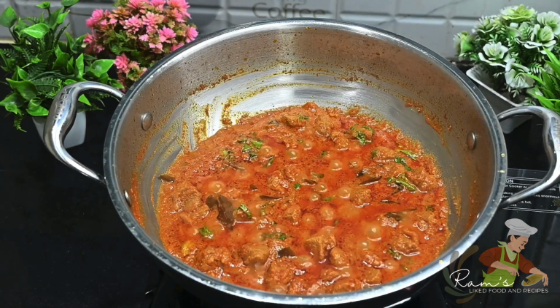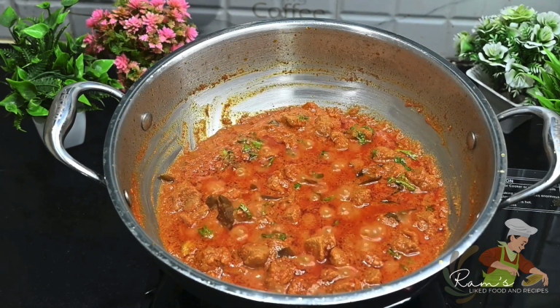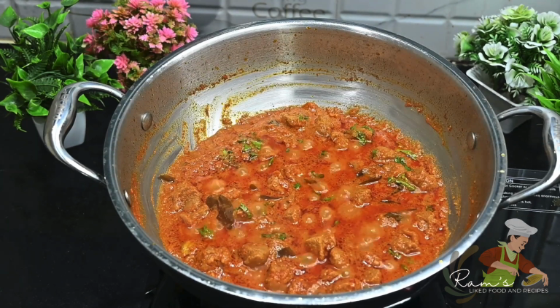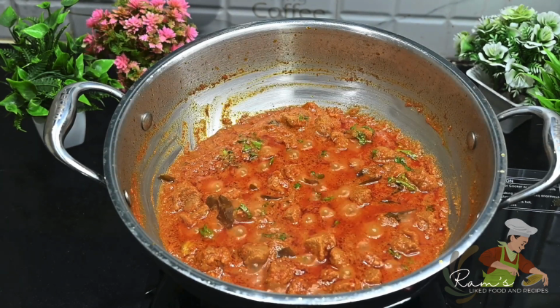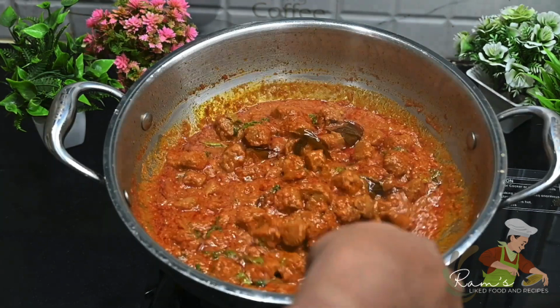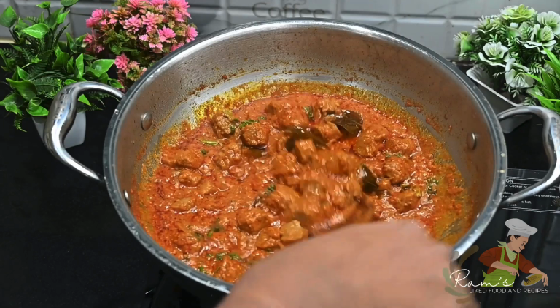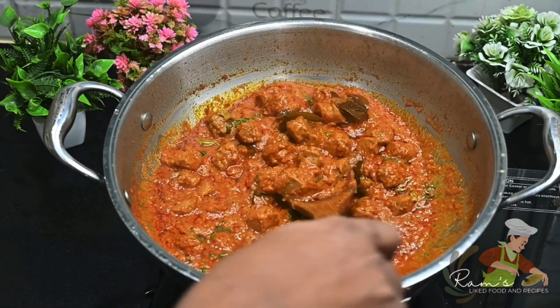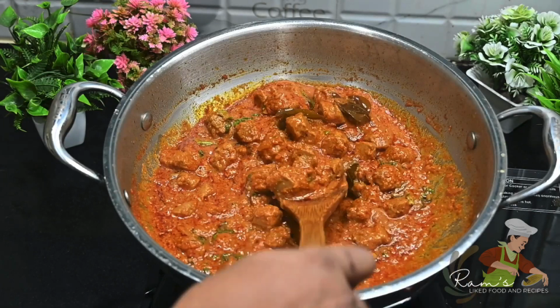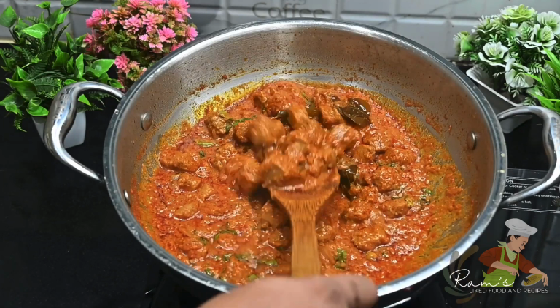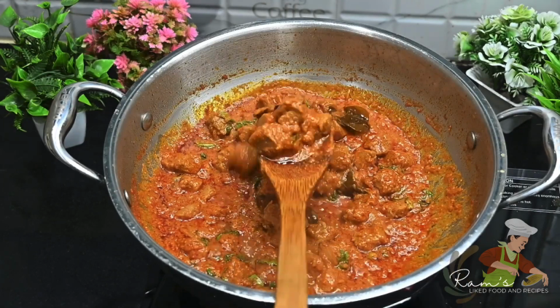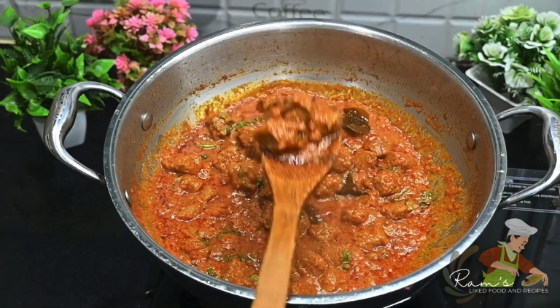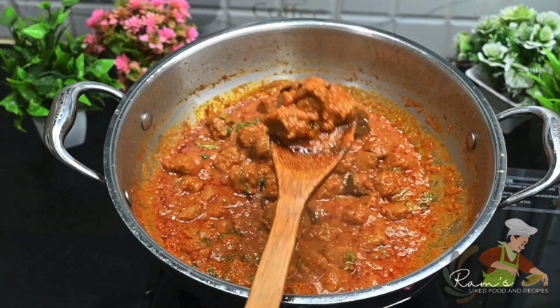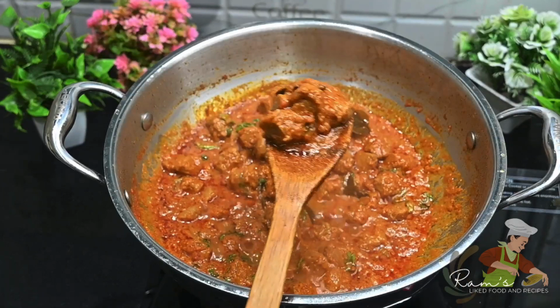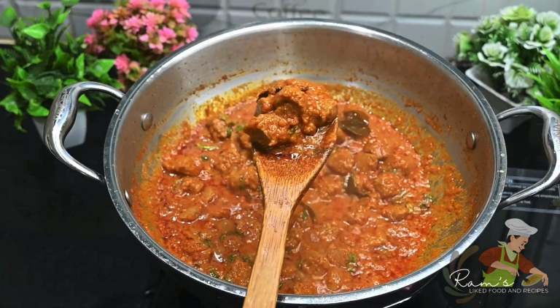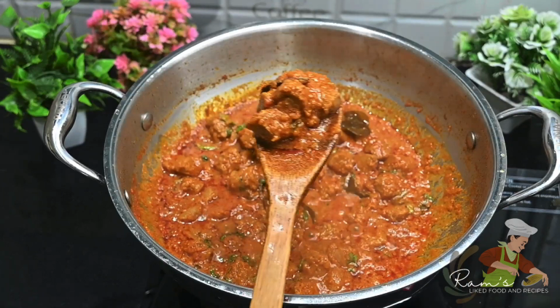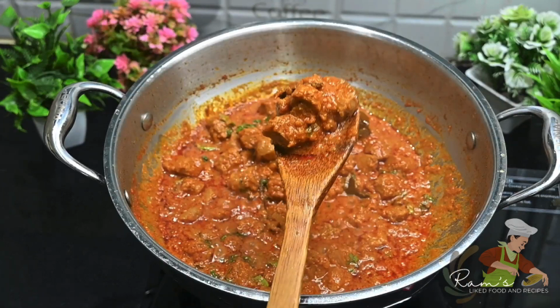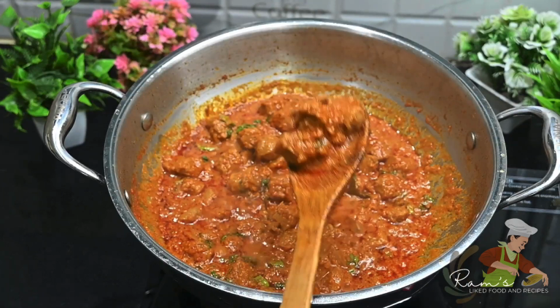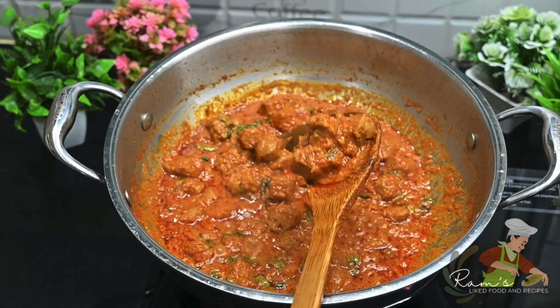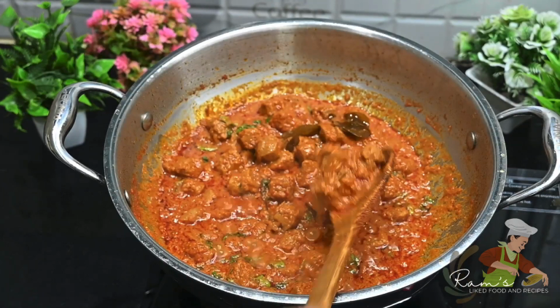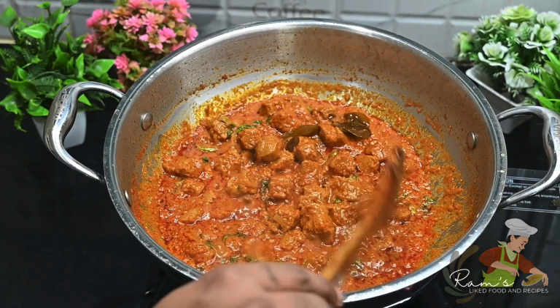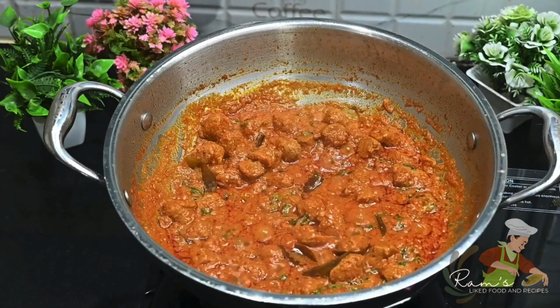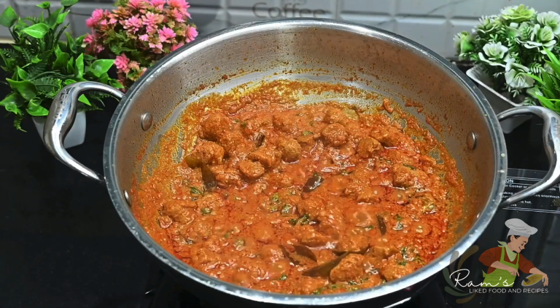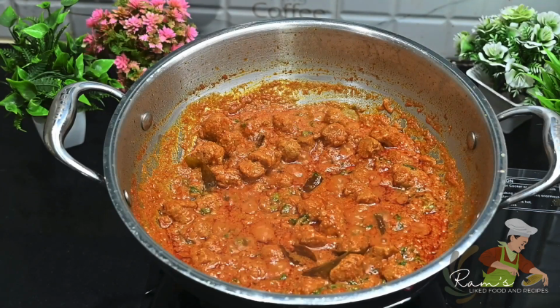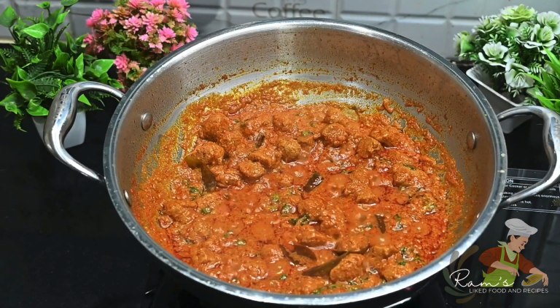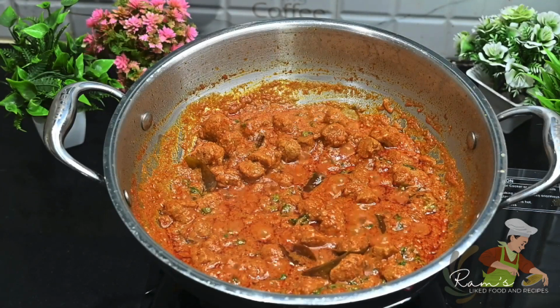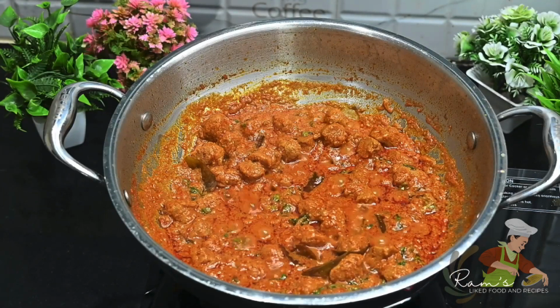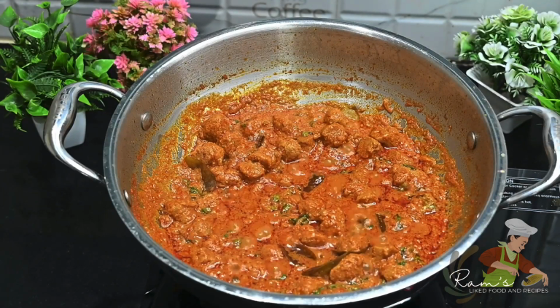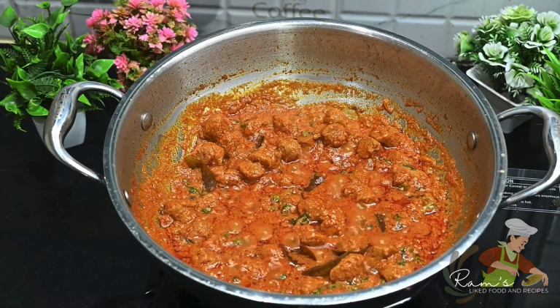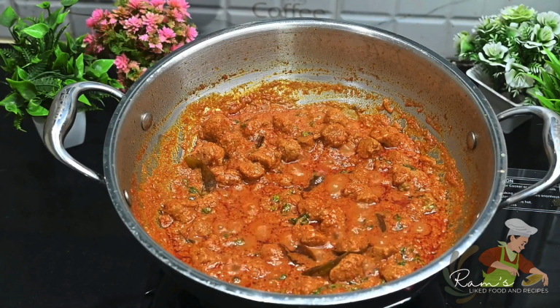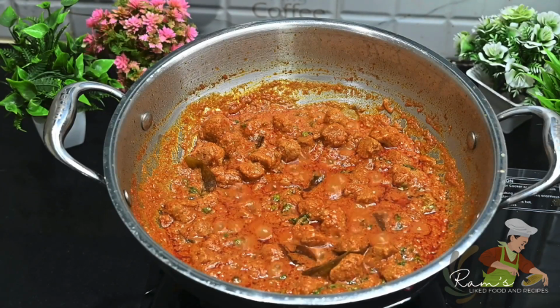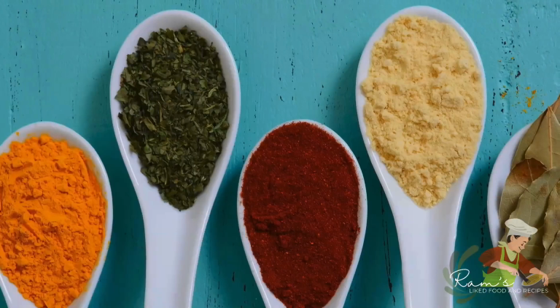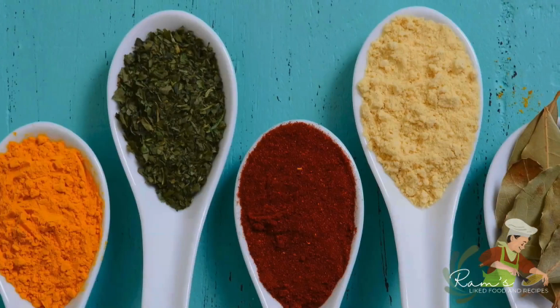This meal maker masala curry is made with great flavor. I will add it to biryani, rice, and chapati. This is the ultimate taste.